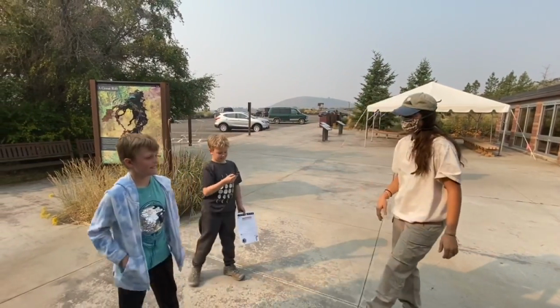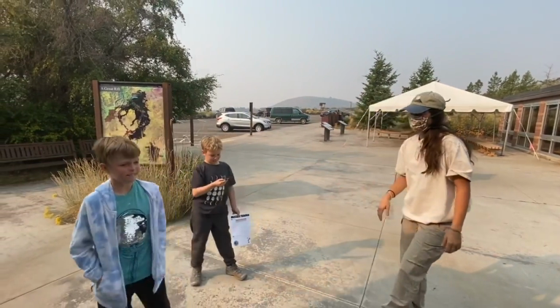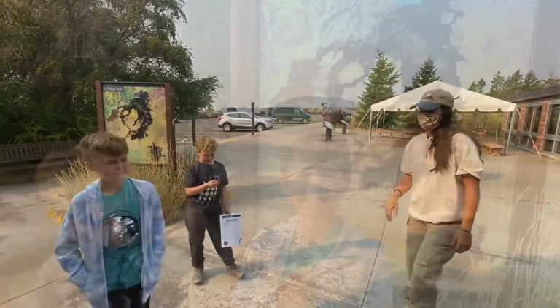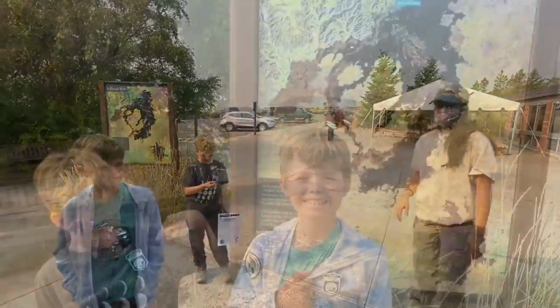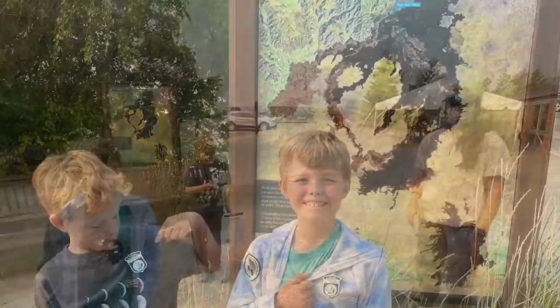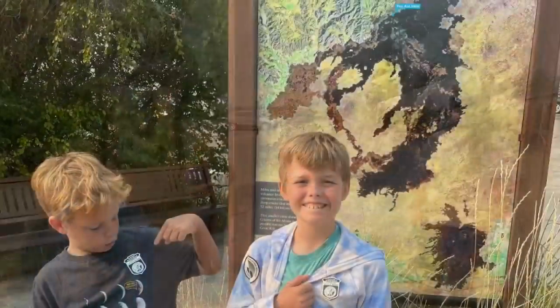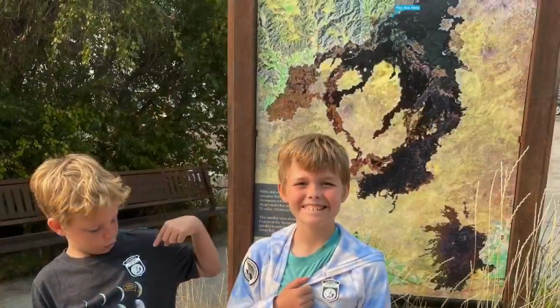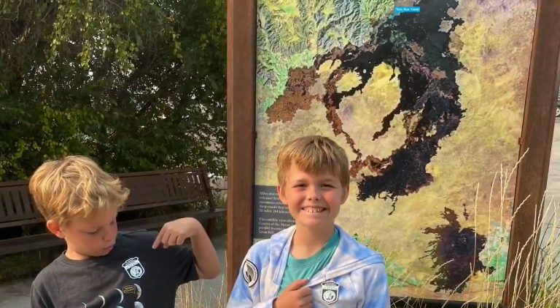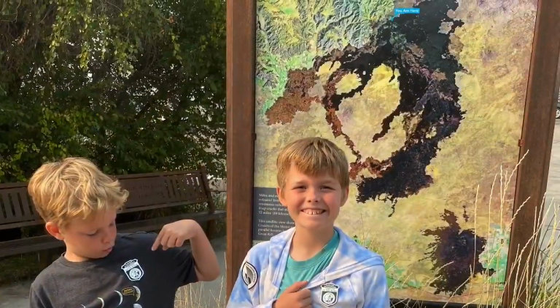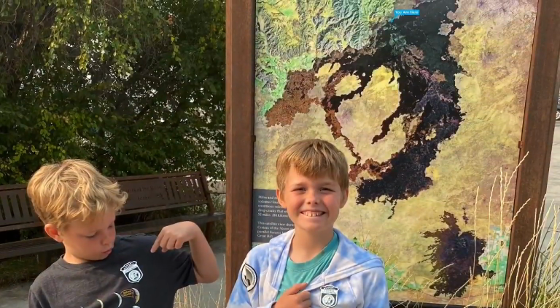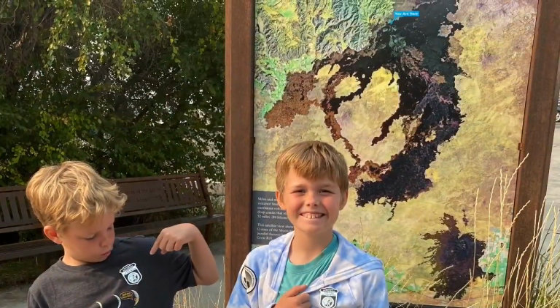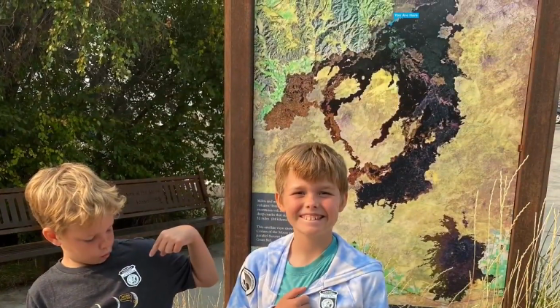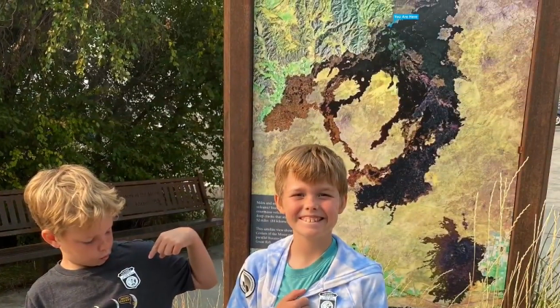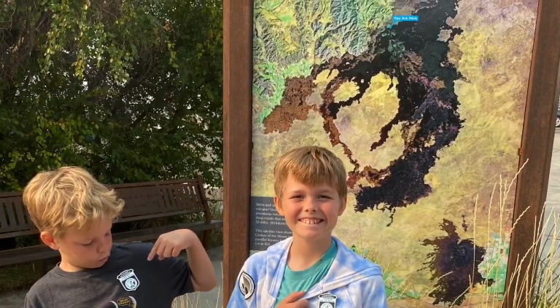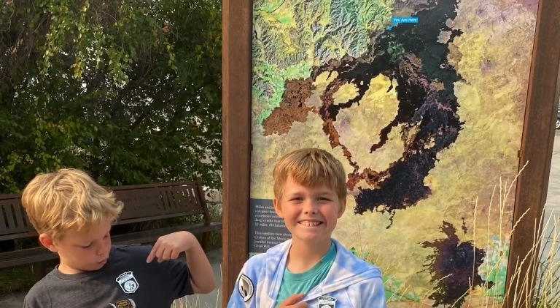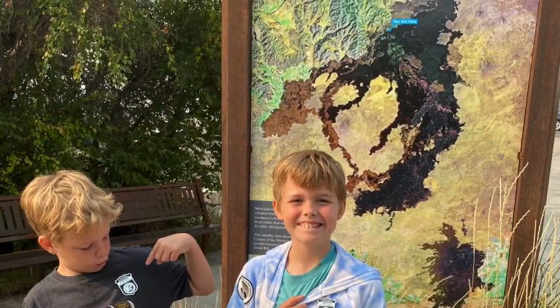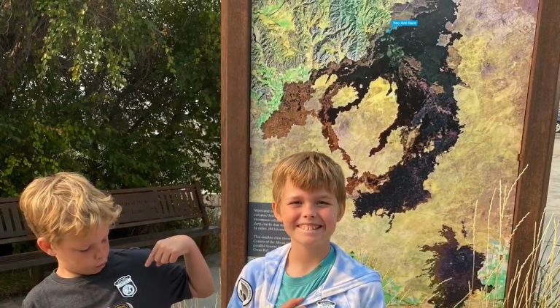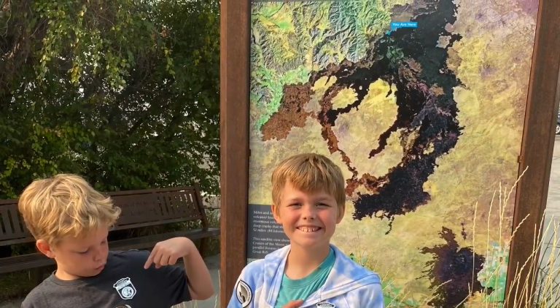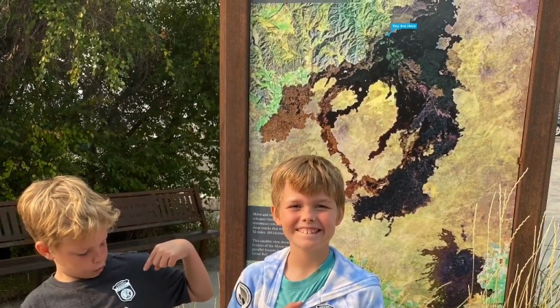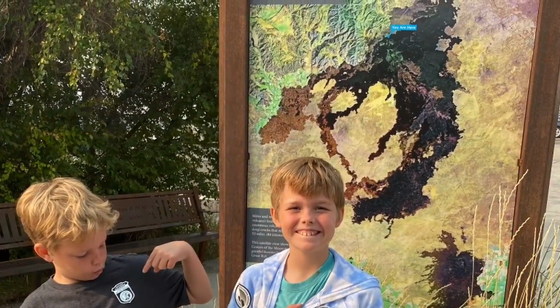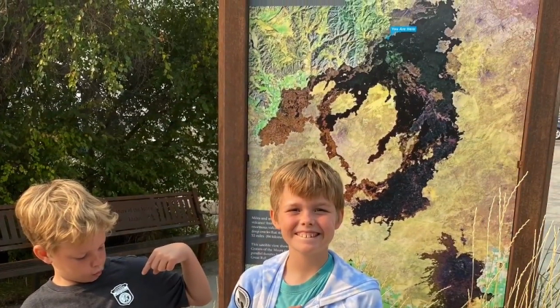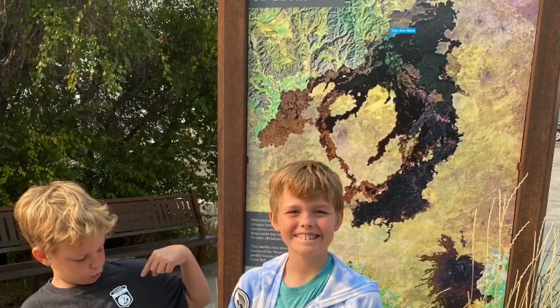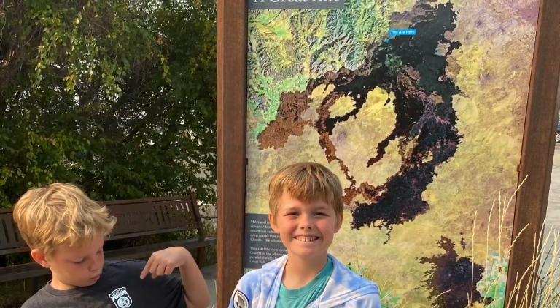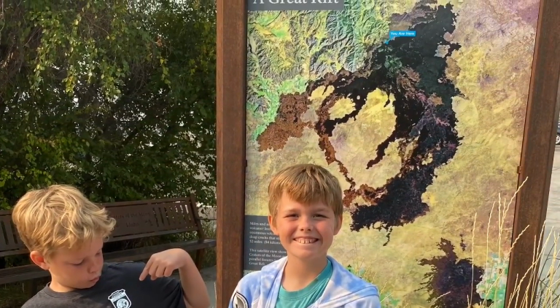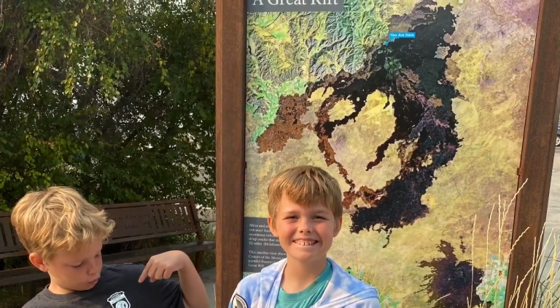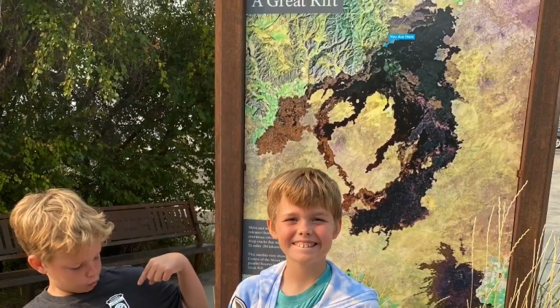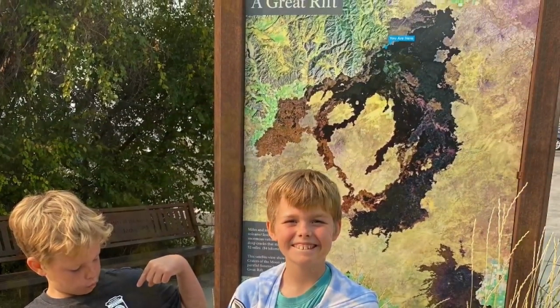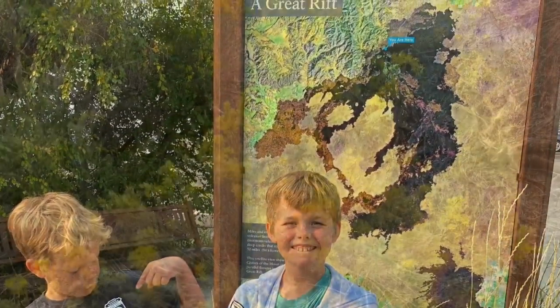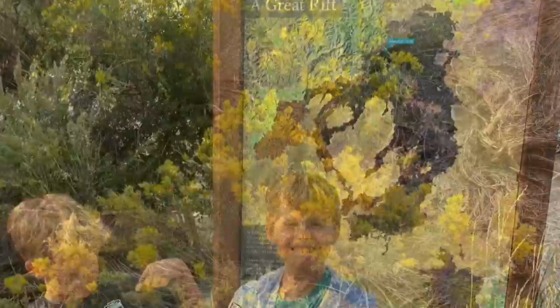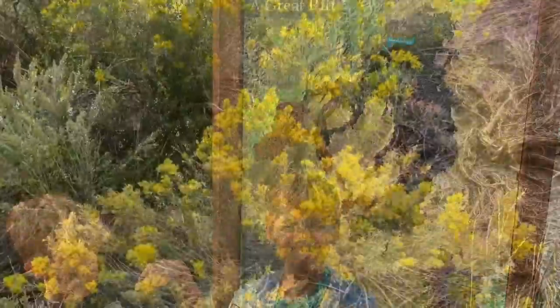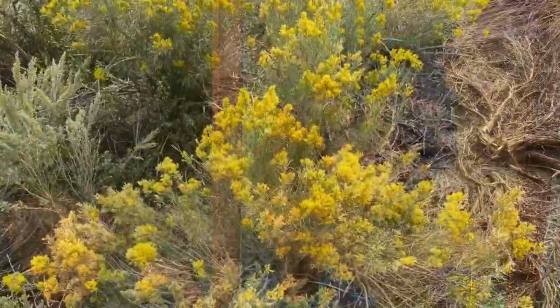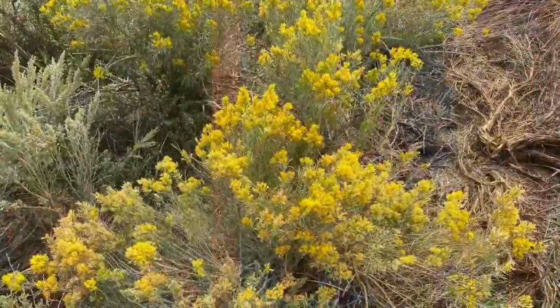Junior Ranger! Junior Ranger! Thank you.